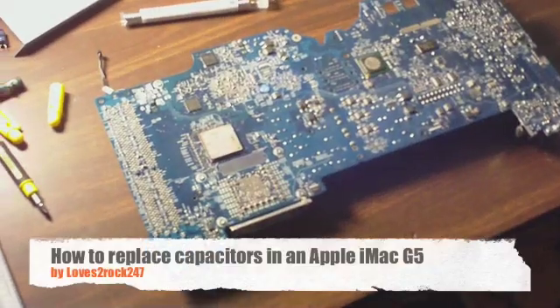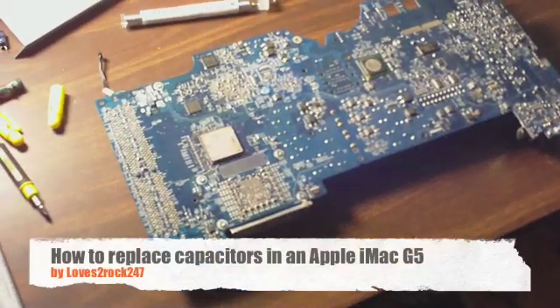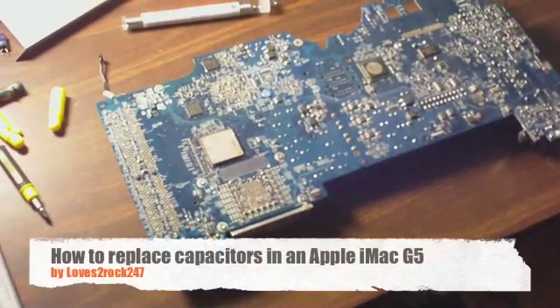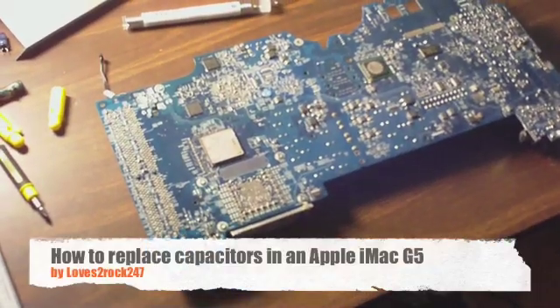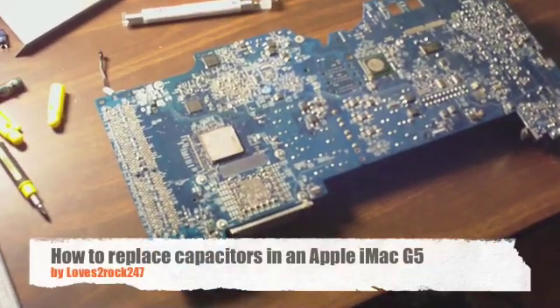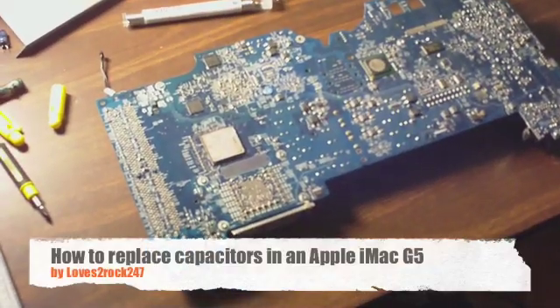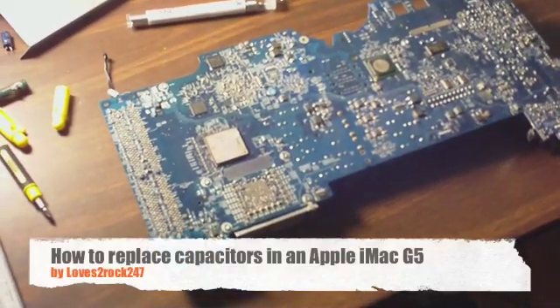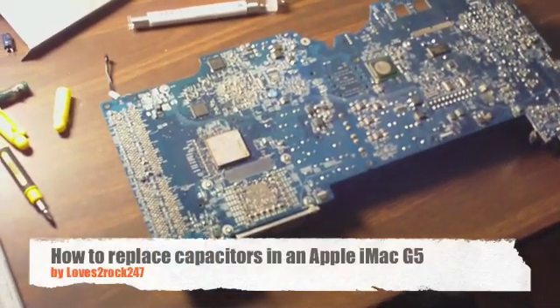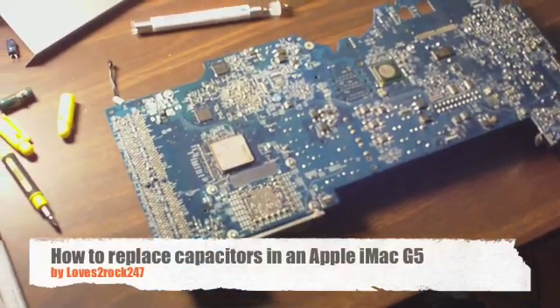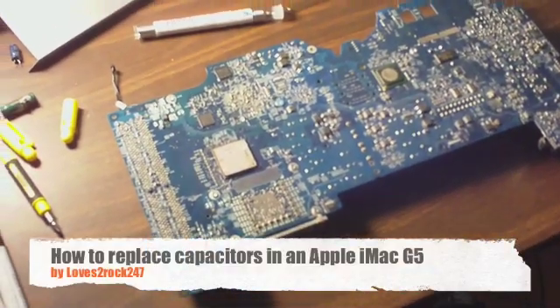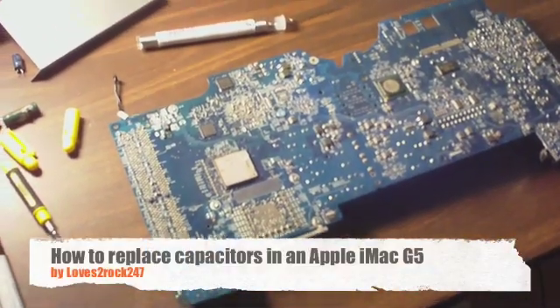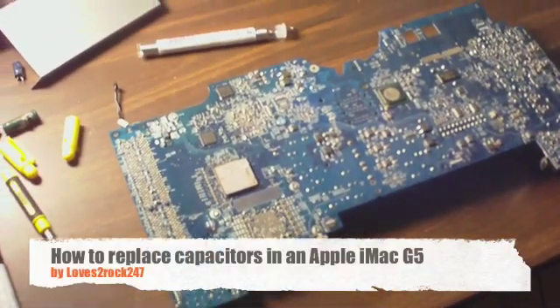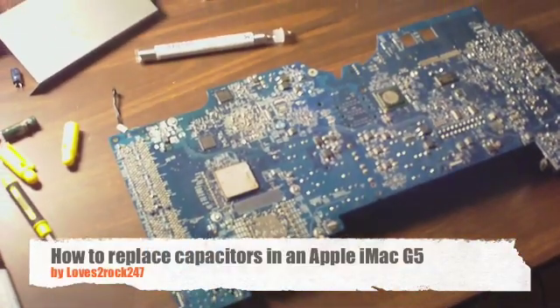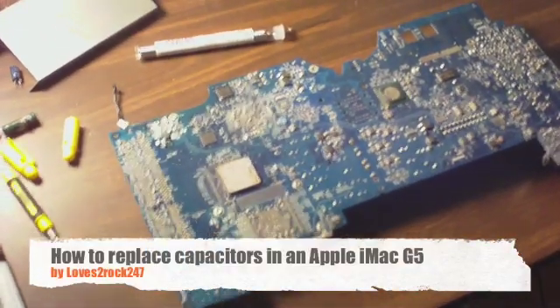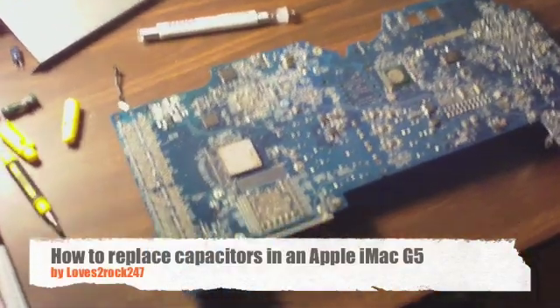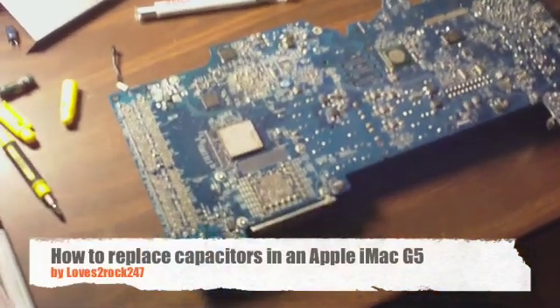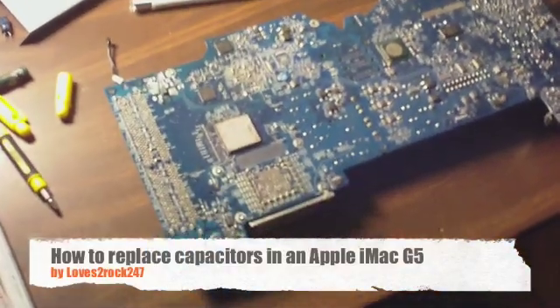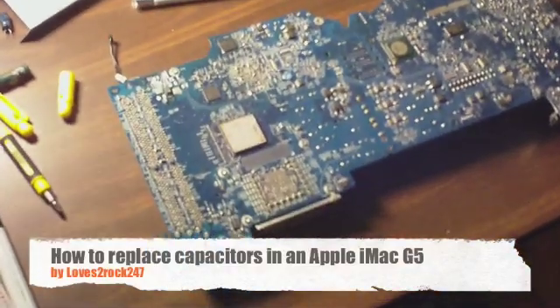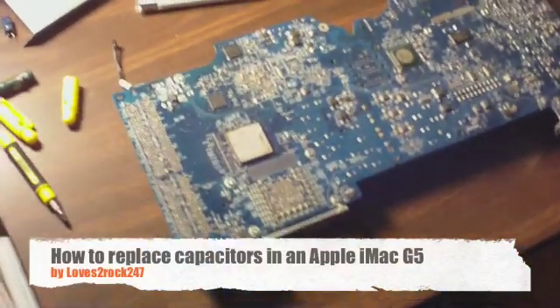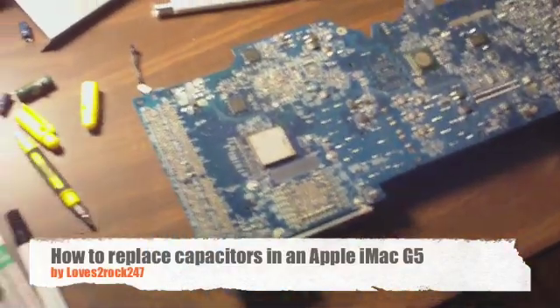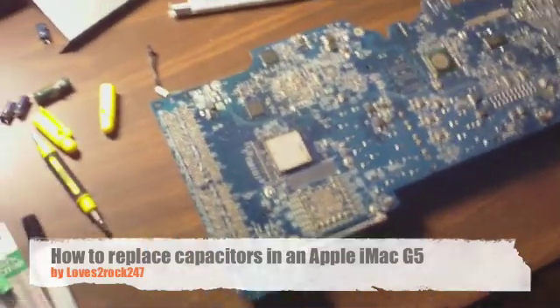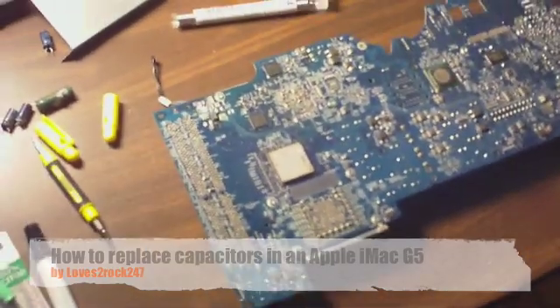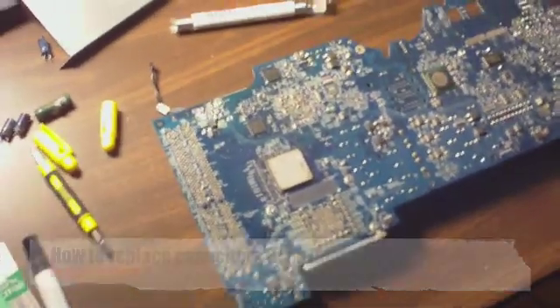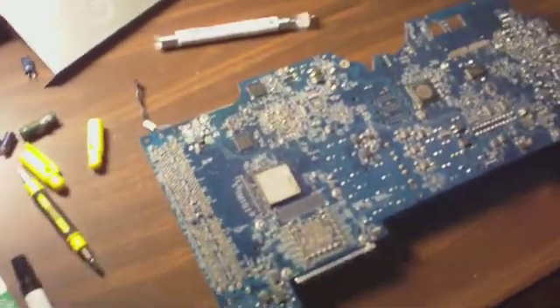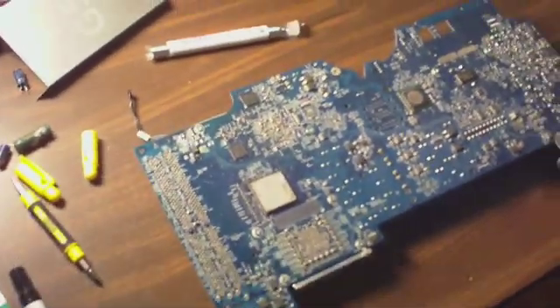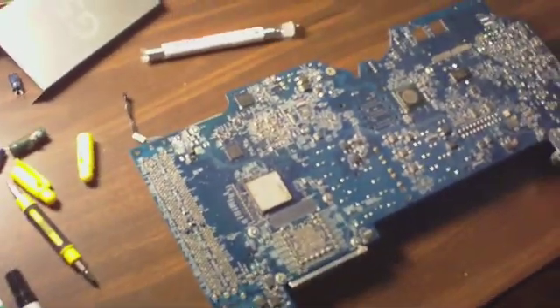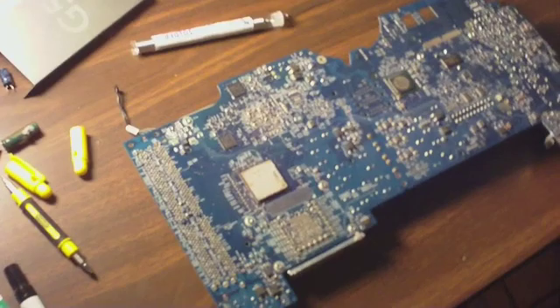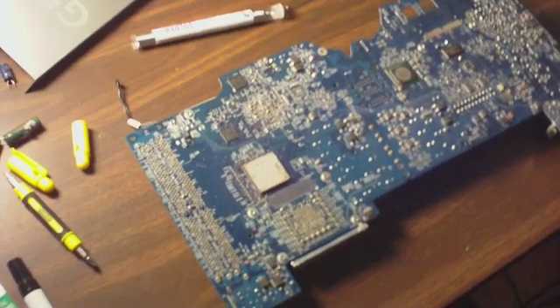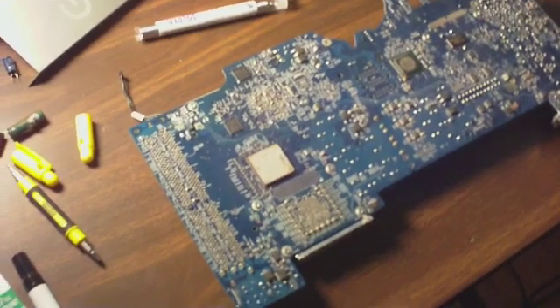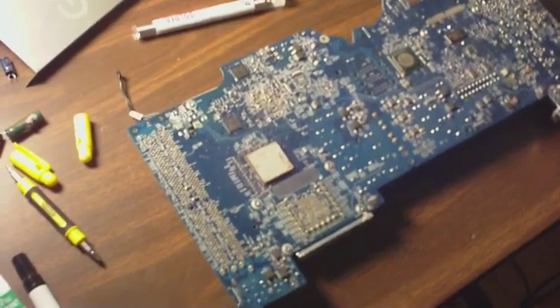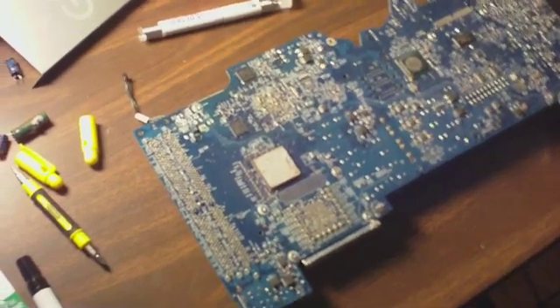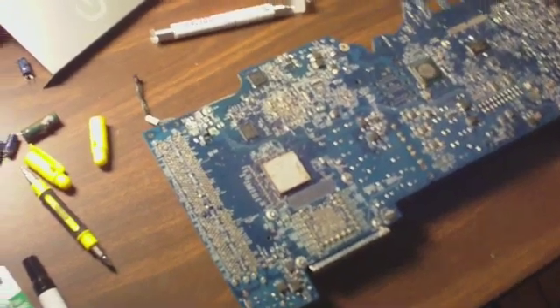Alright guys, this is the Love to Rock 24-7. This is the logic board from that iMac.